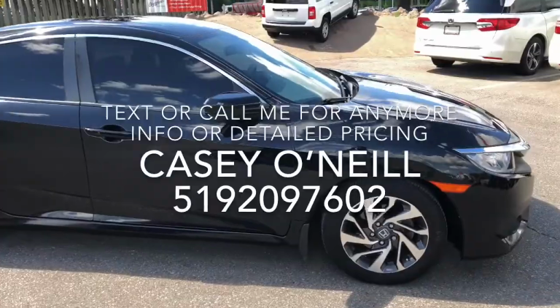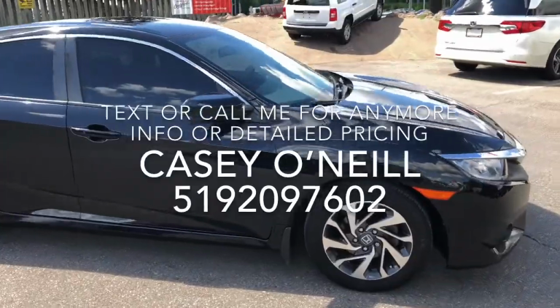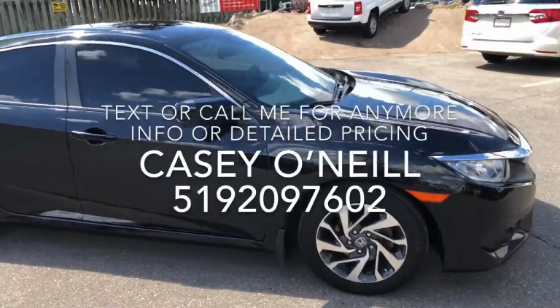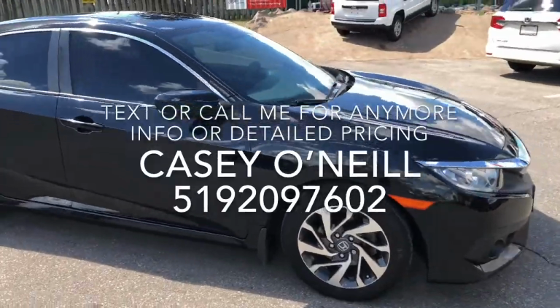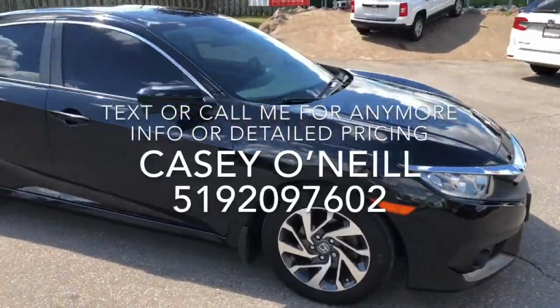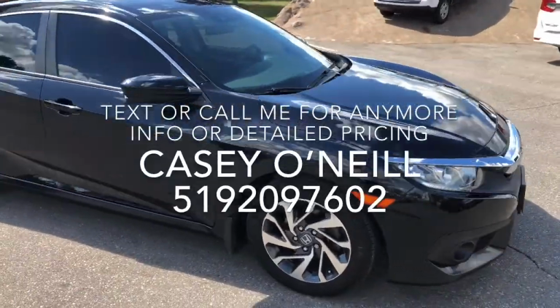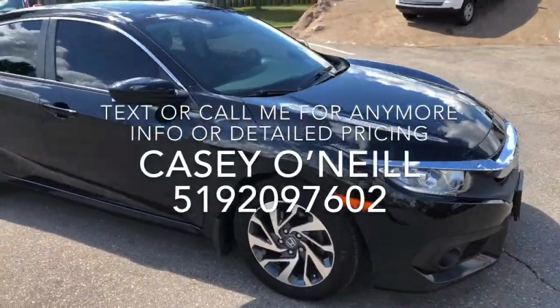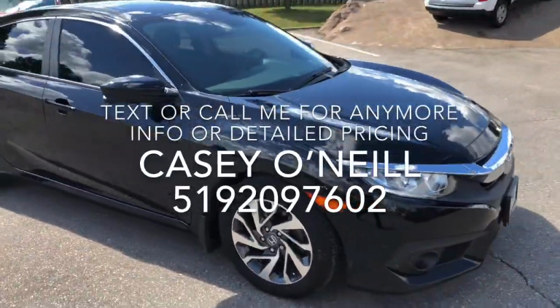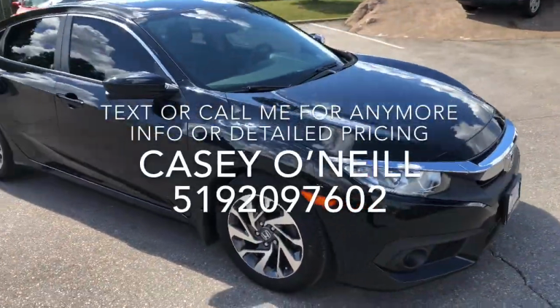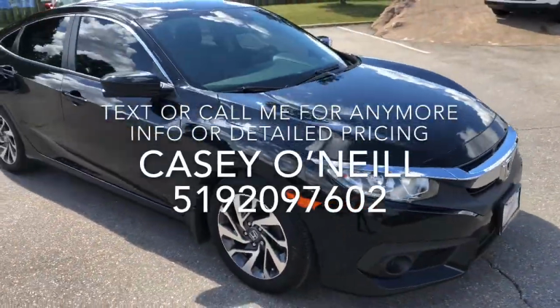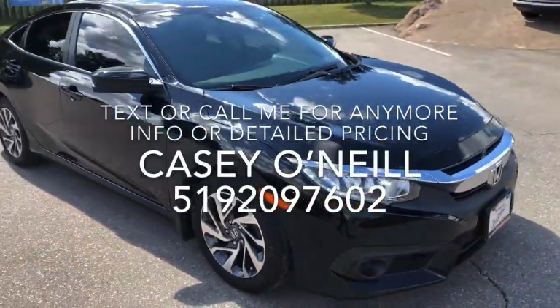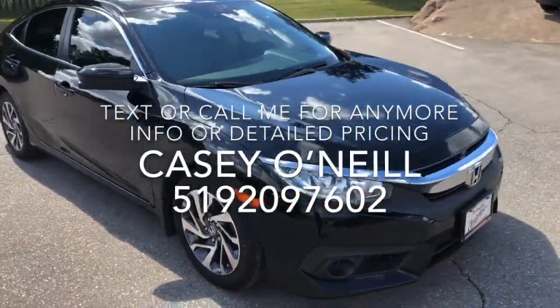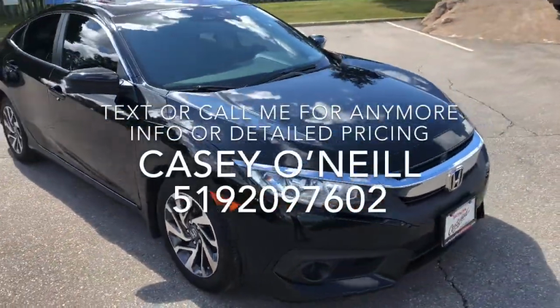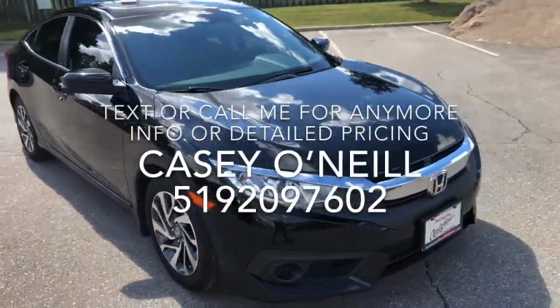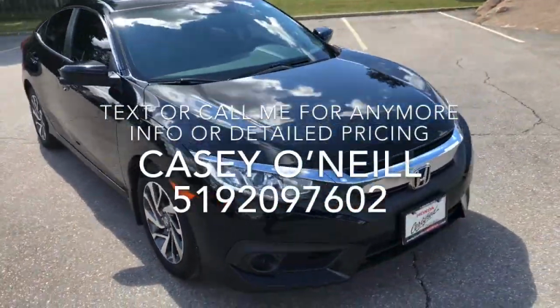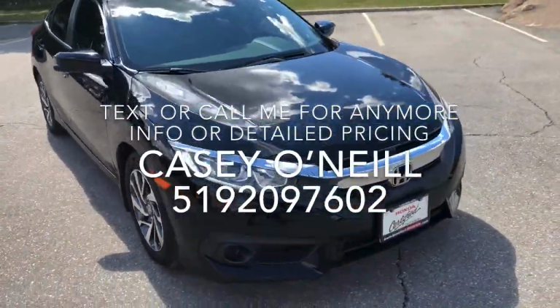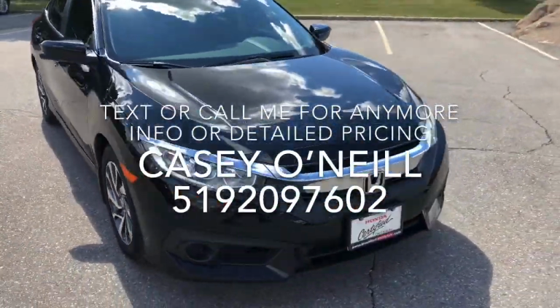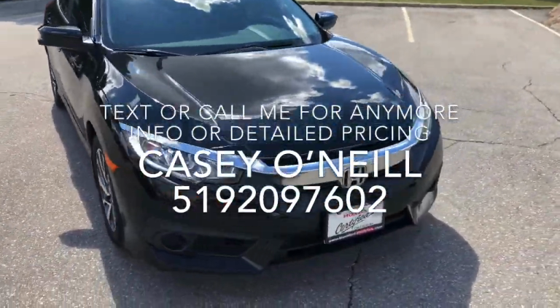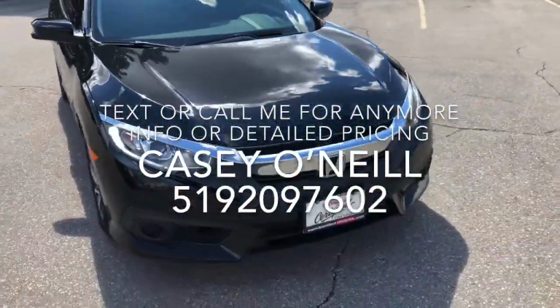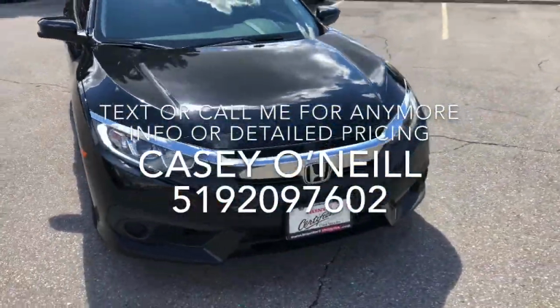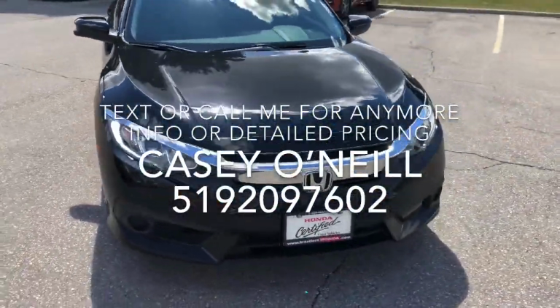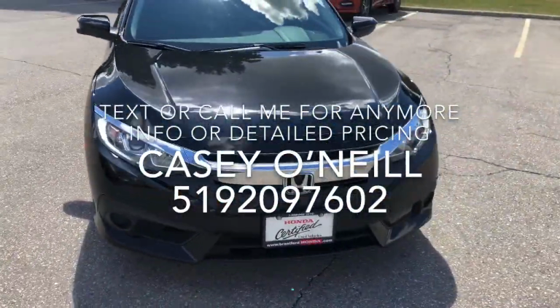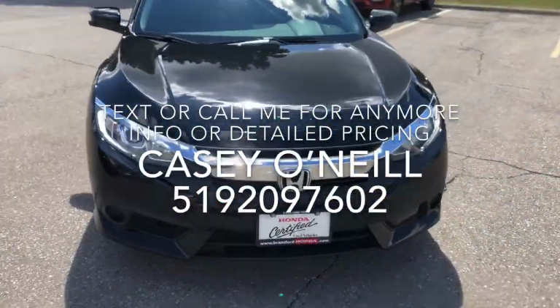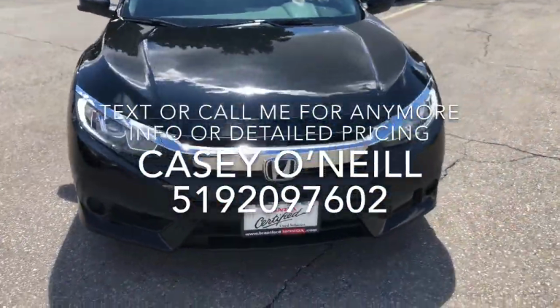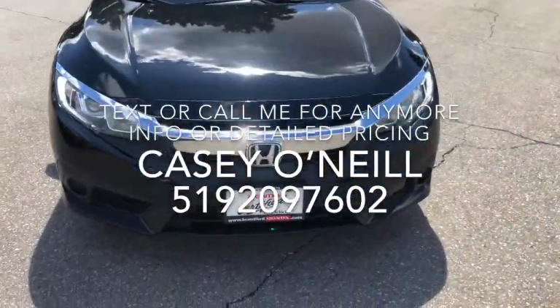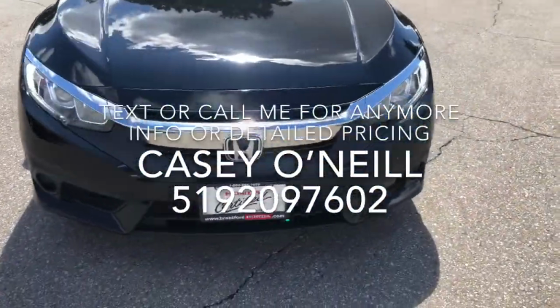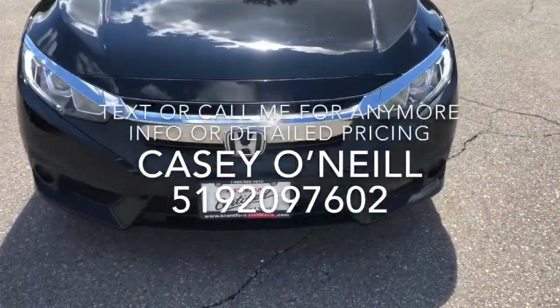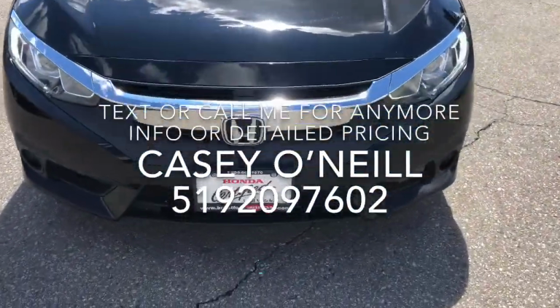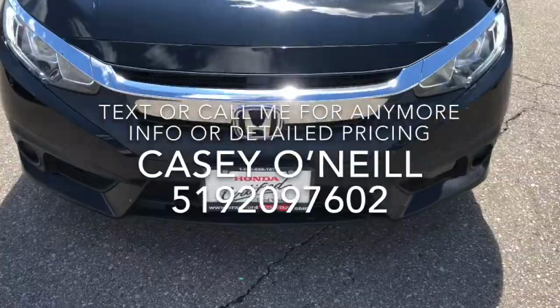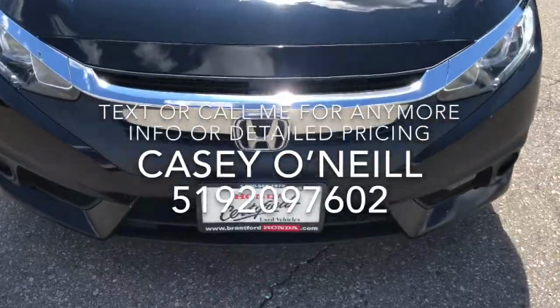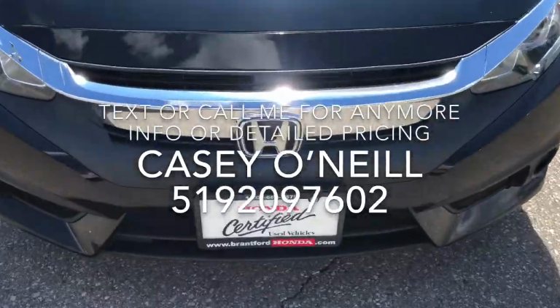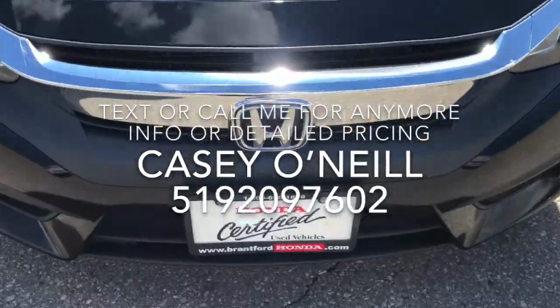It's got the LaneWatch camera on the side mirror — I'll show you that when we get inside. Honda Sensing is on this vehicle as well. Let's check out the inside.